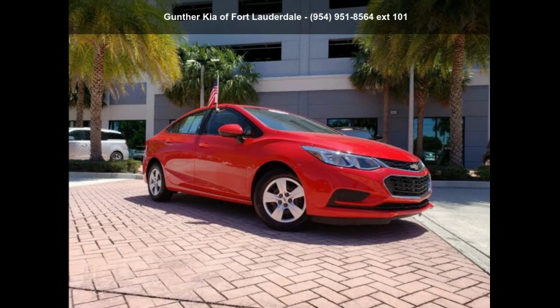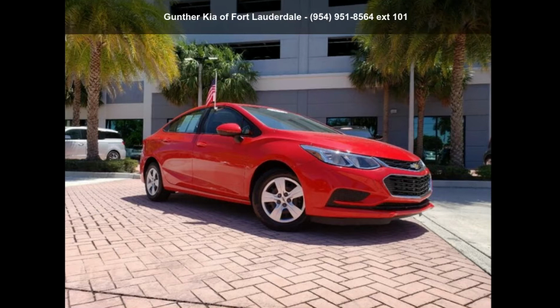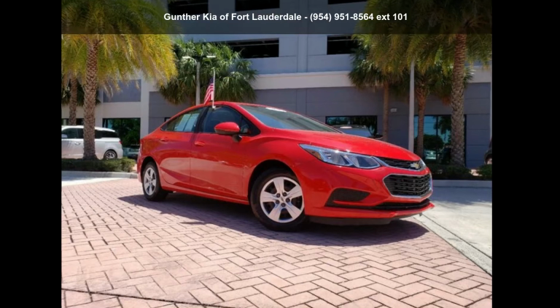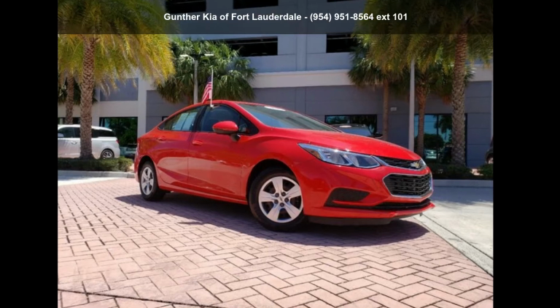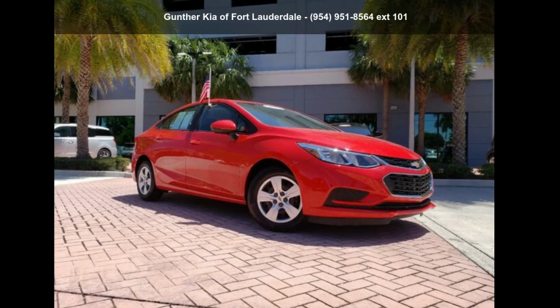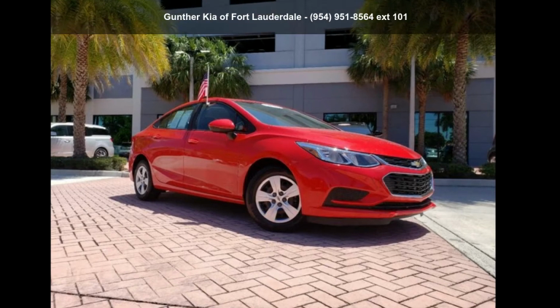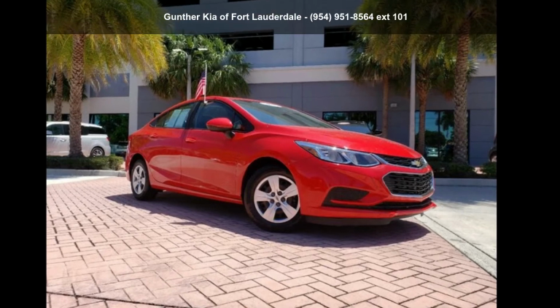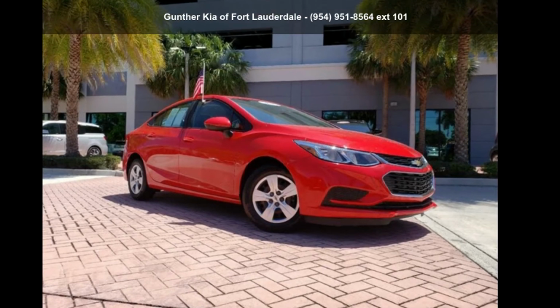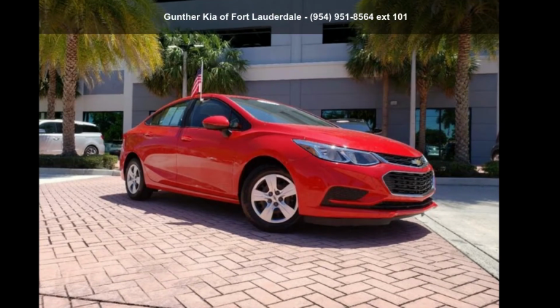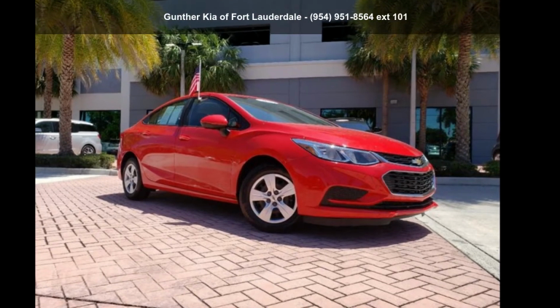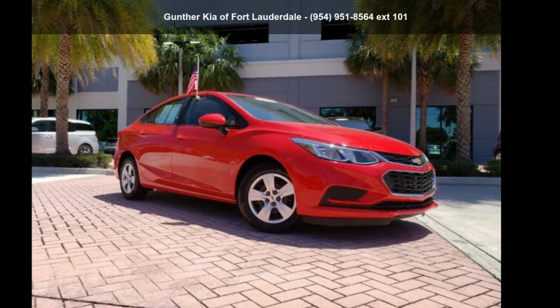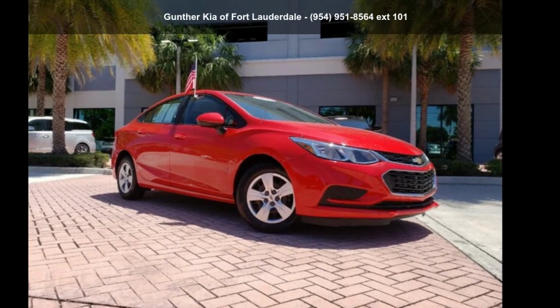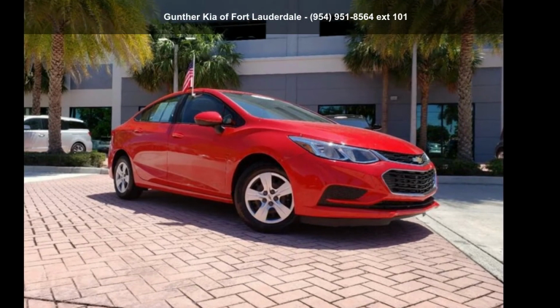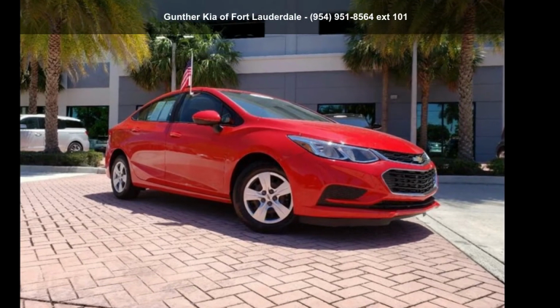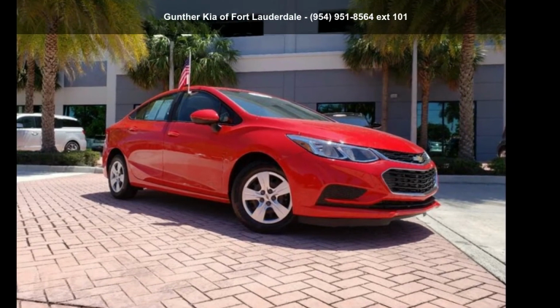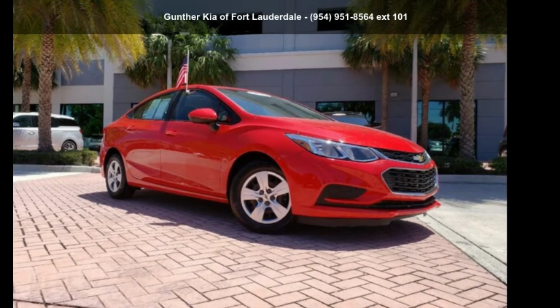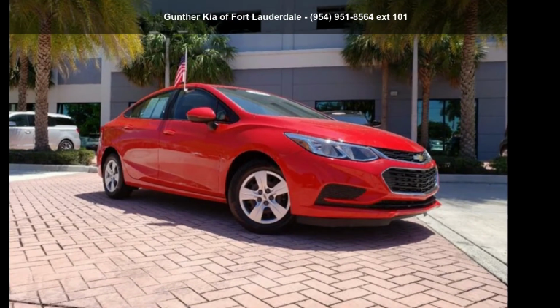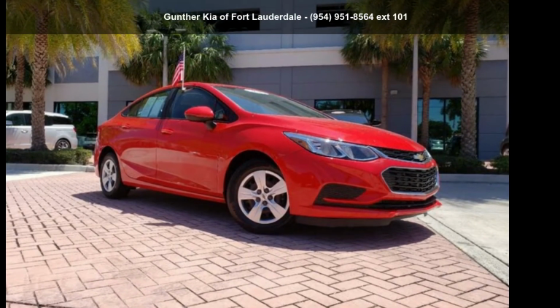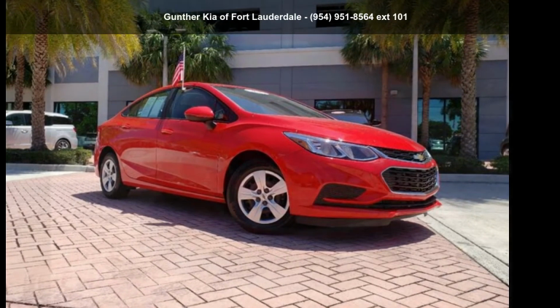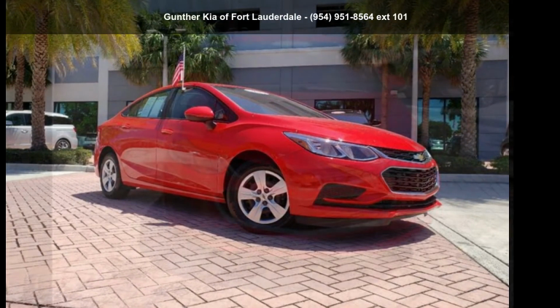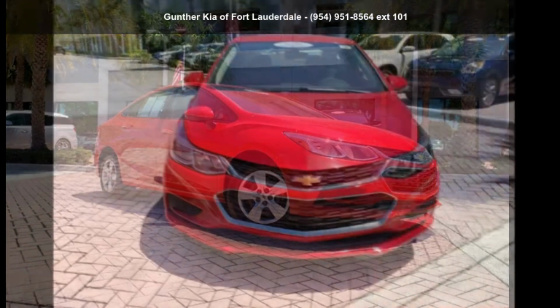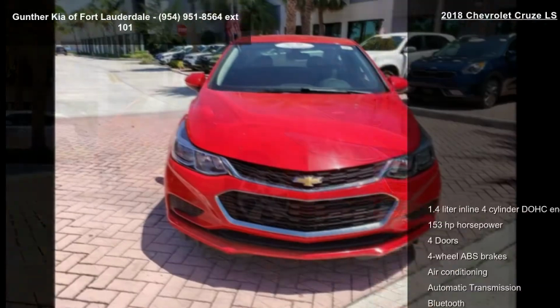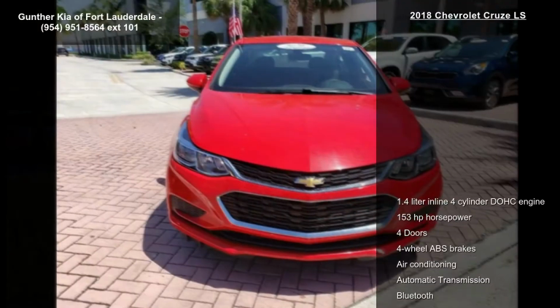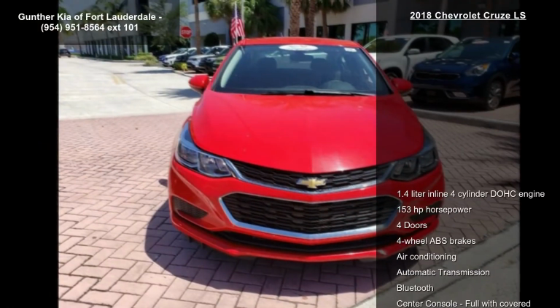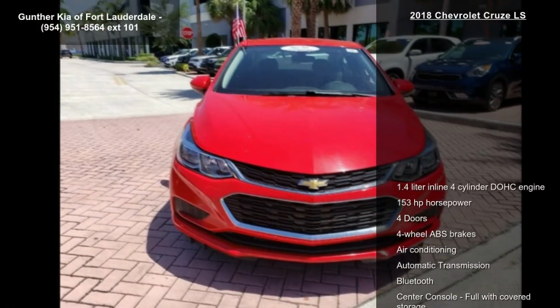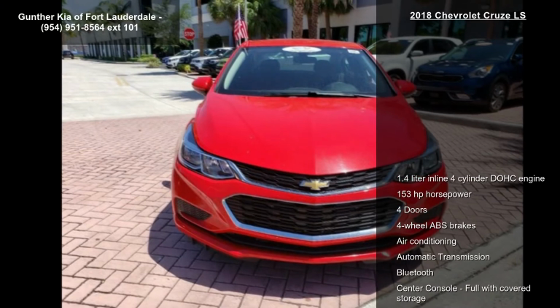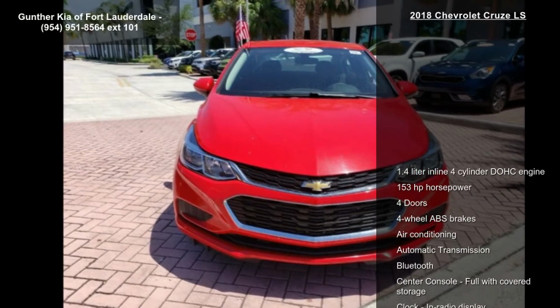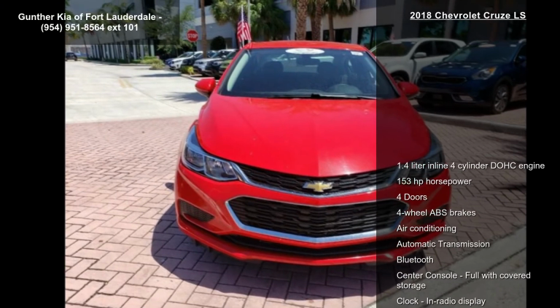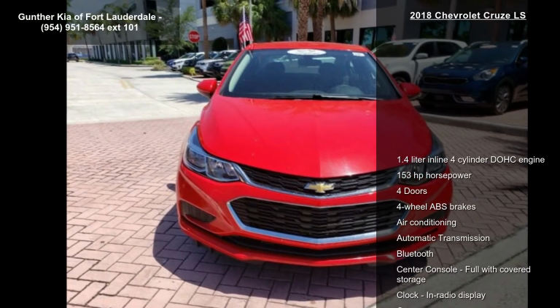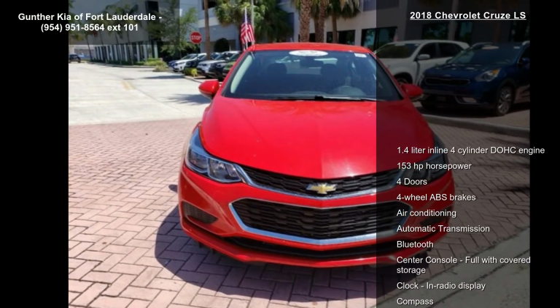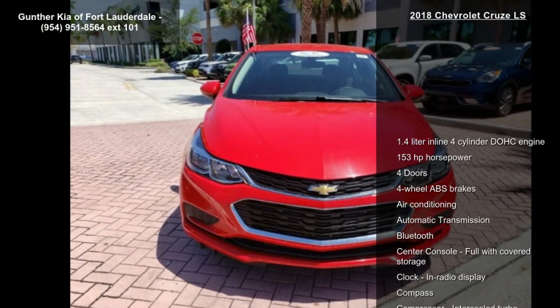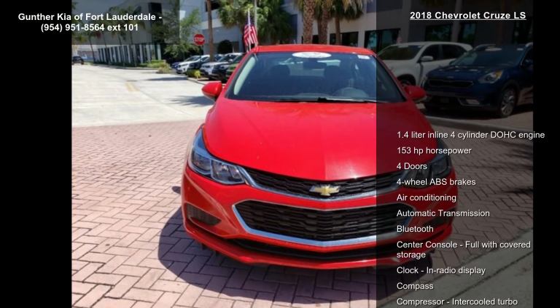Check out this Chevrolet 2018 Cruze LS. This may be the set of wheels you've been looking for.